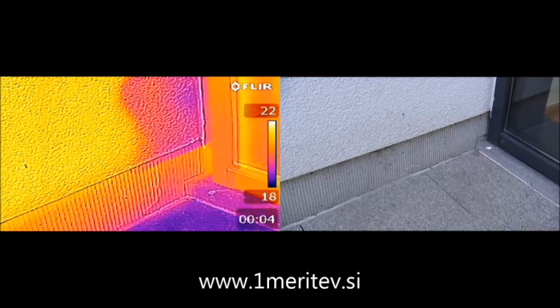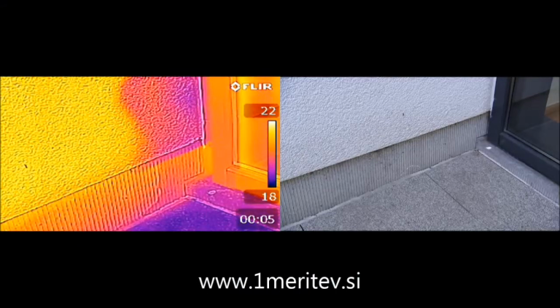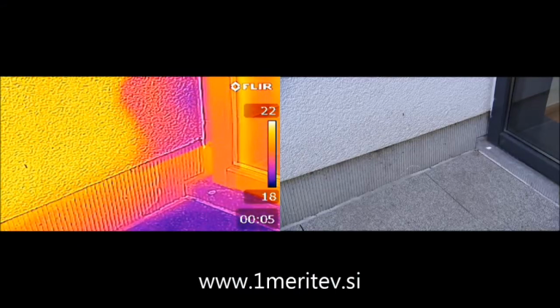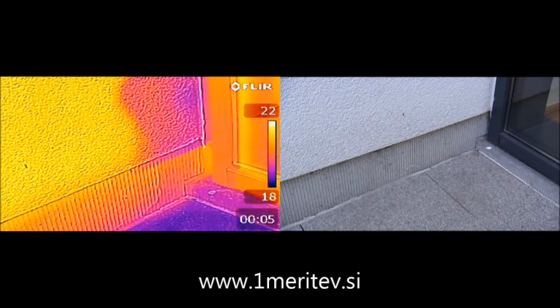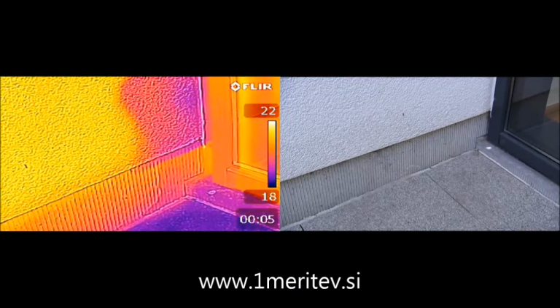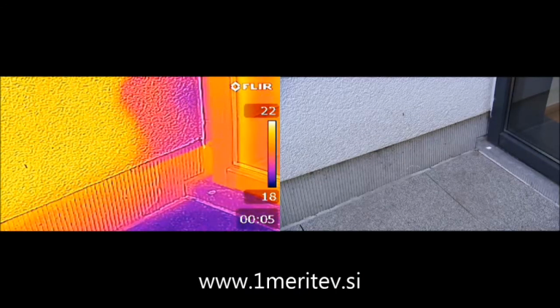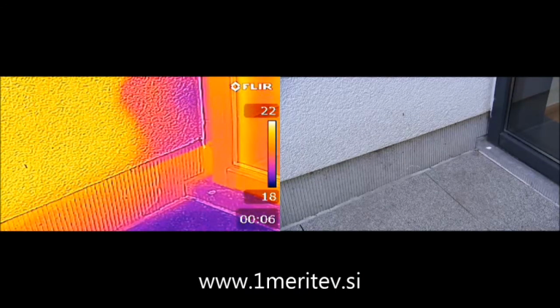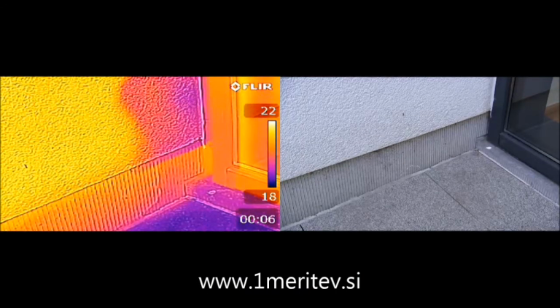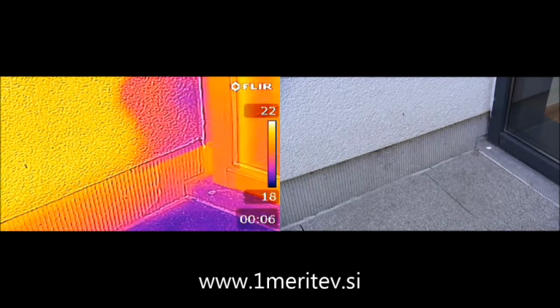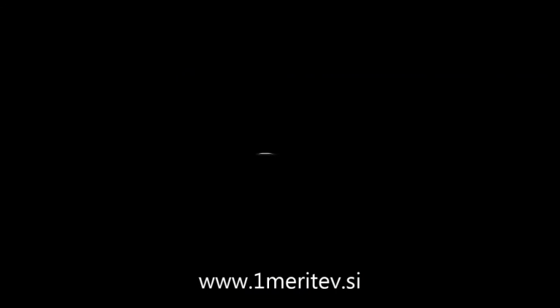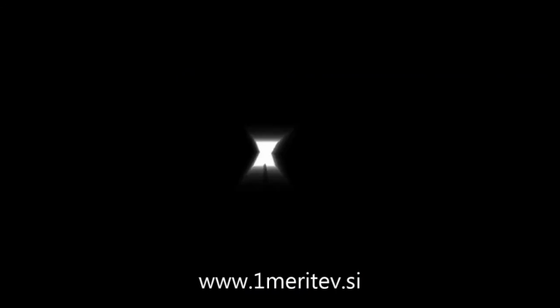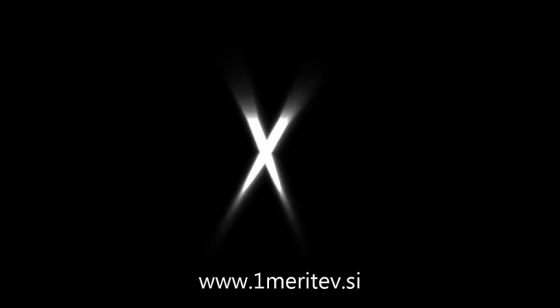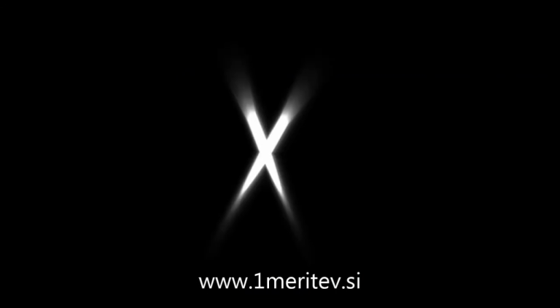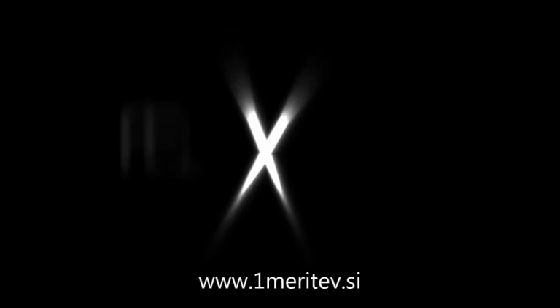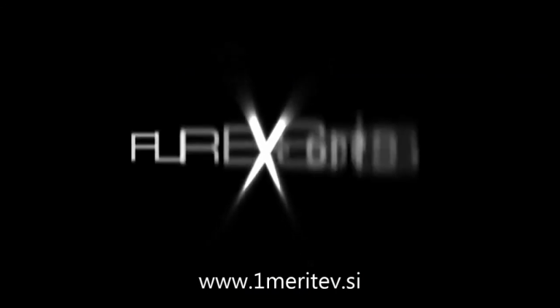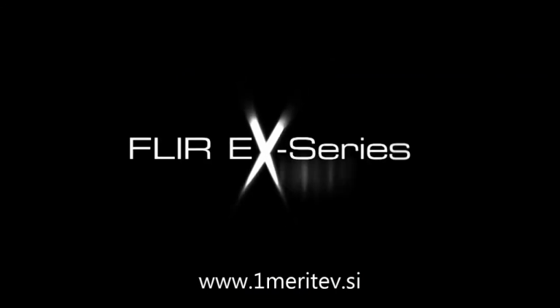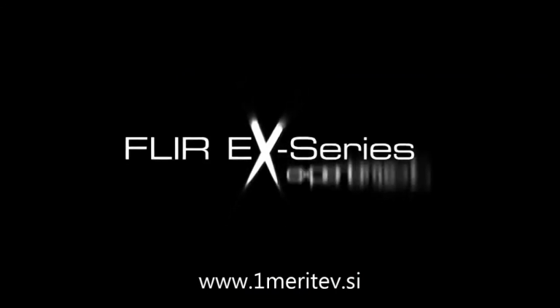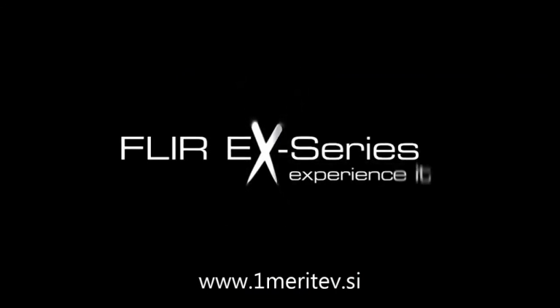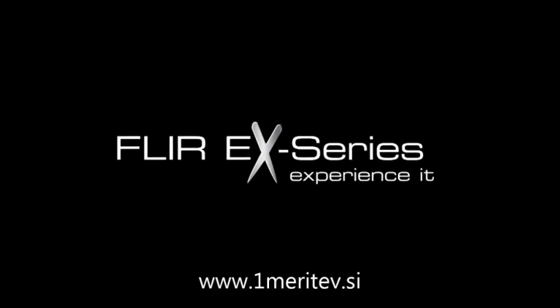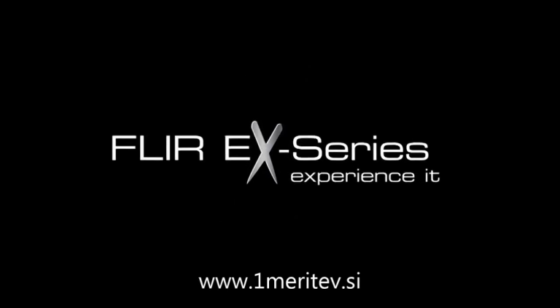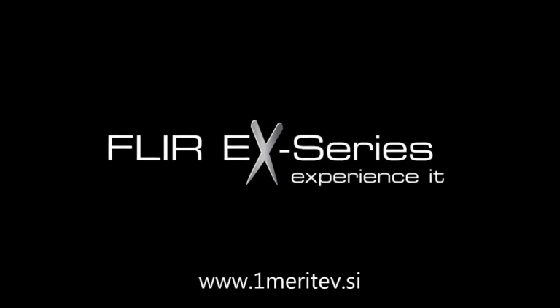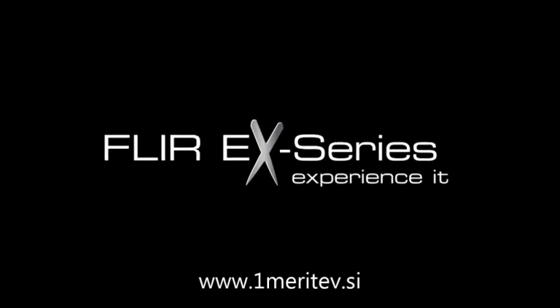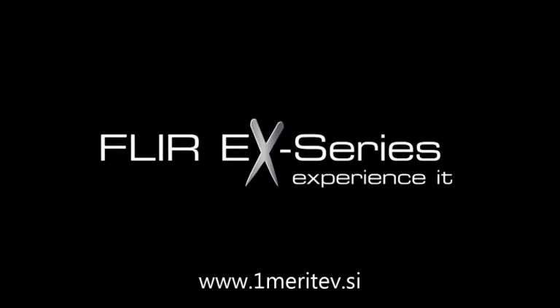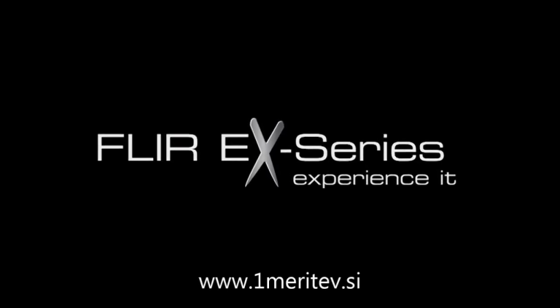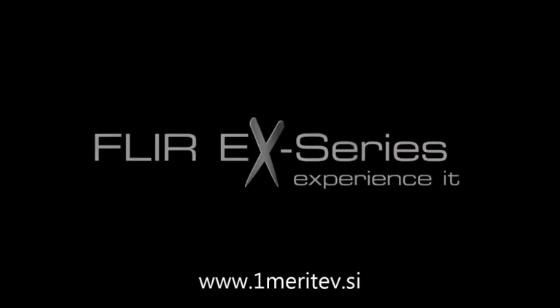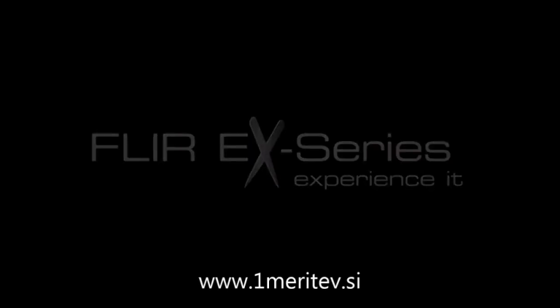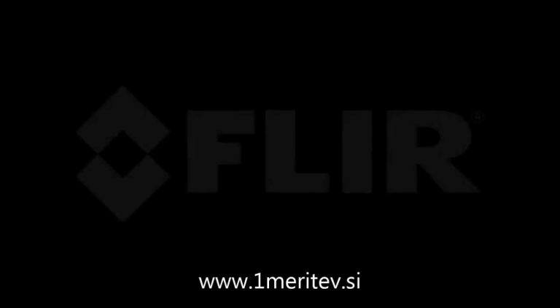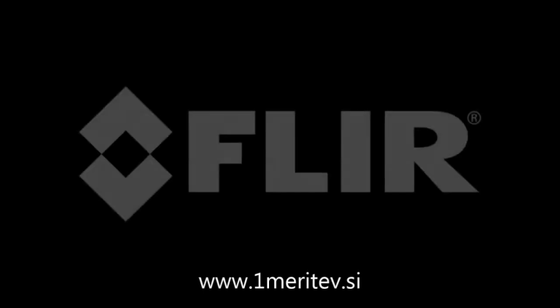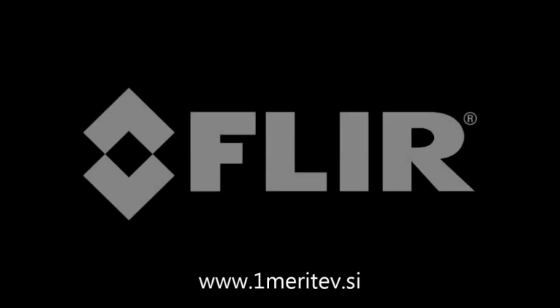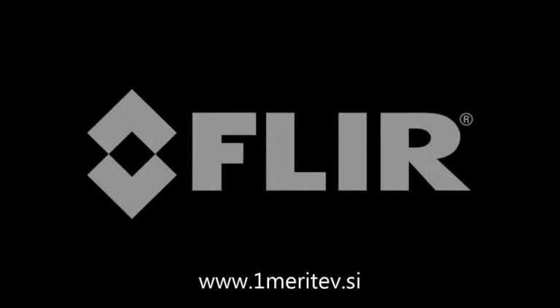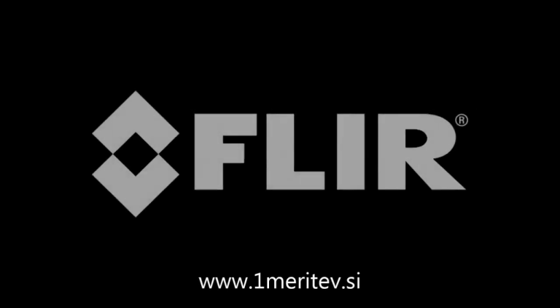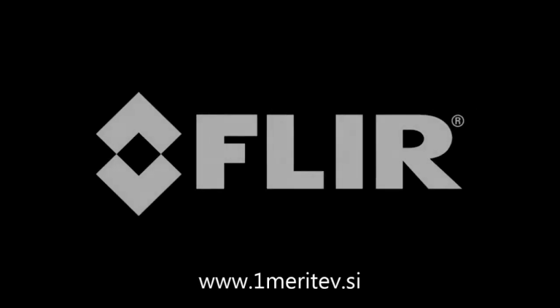Evolve with technology. Experience thermal imaging. Experience the FLIR EX series.